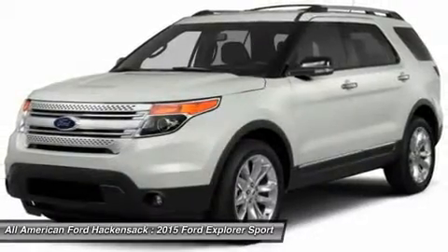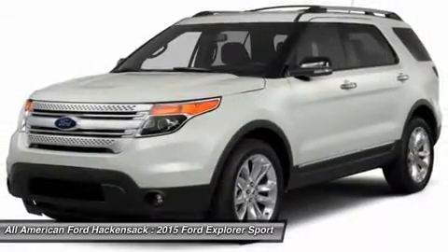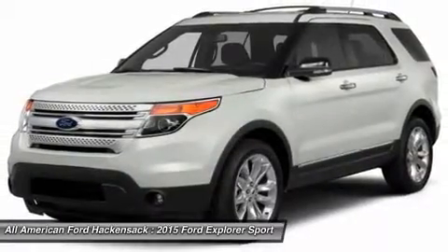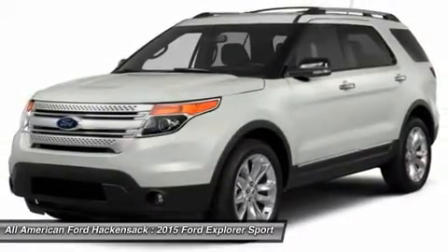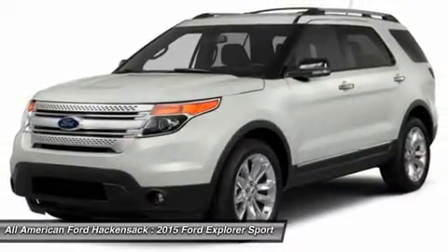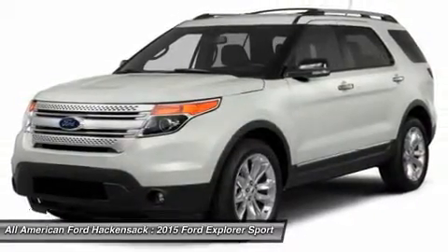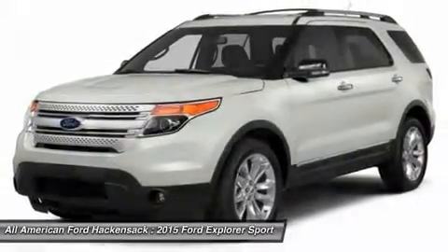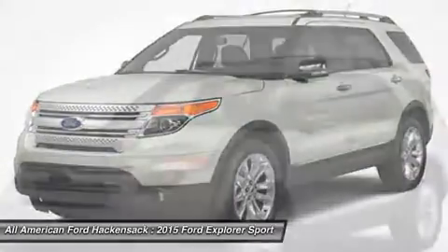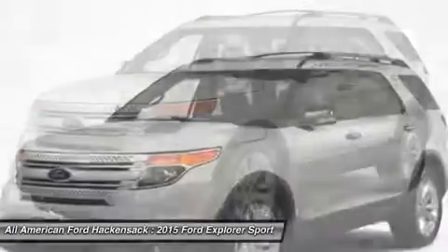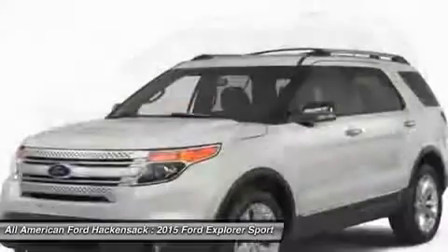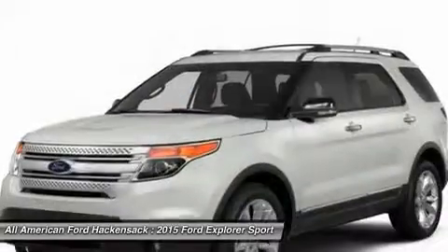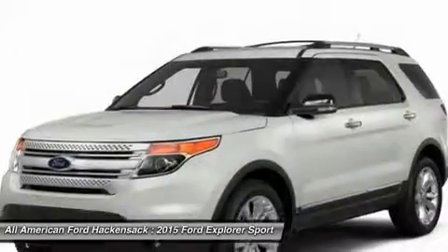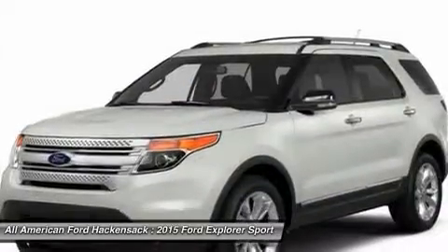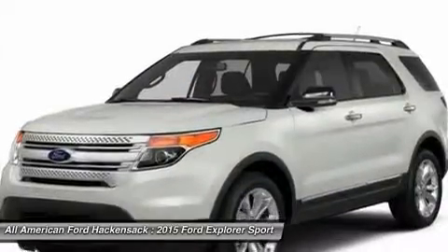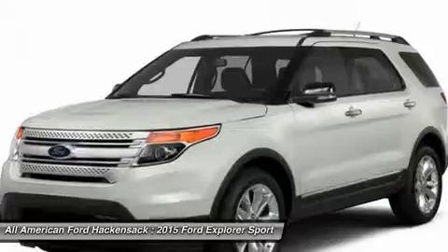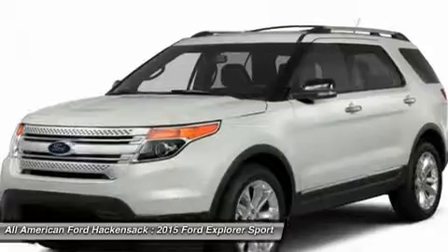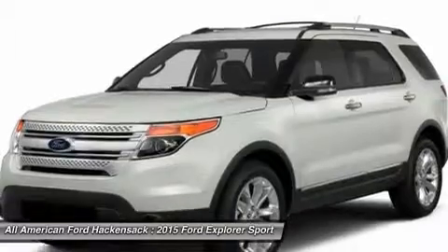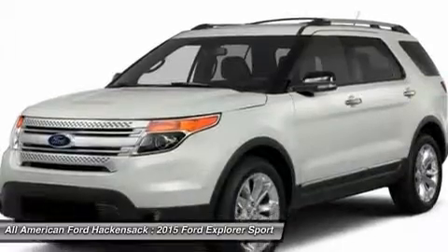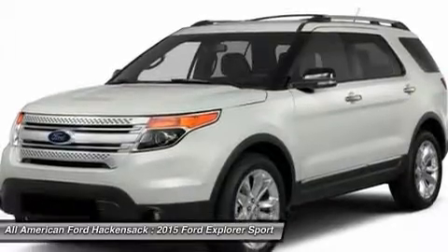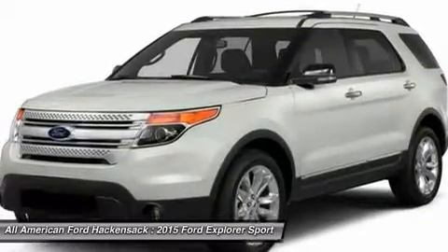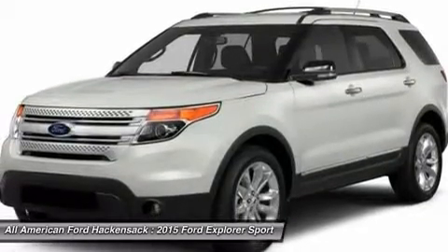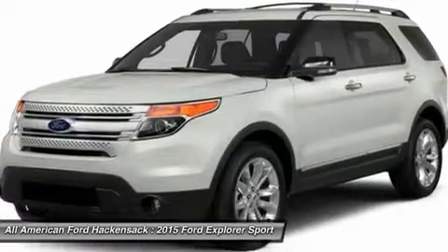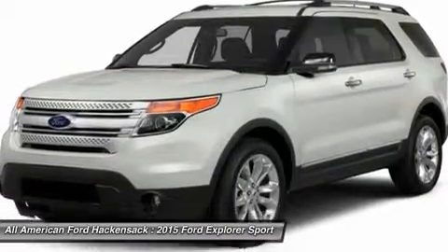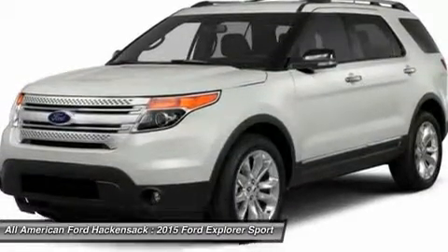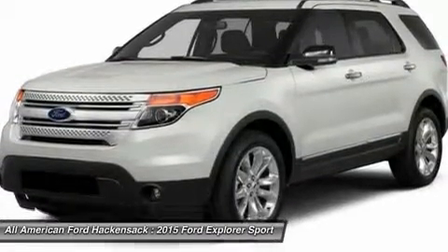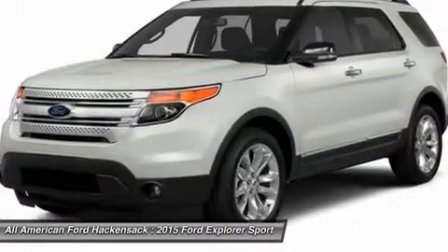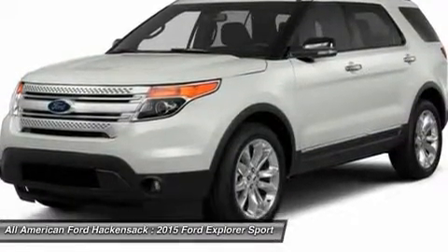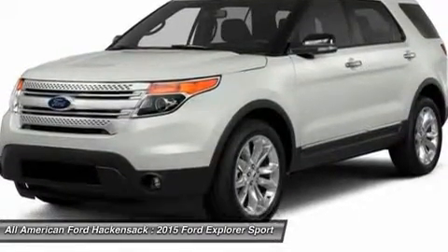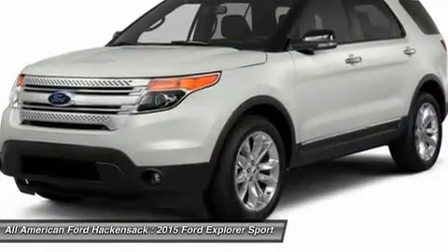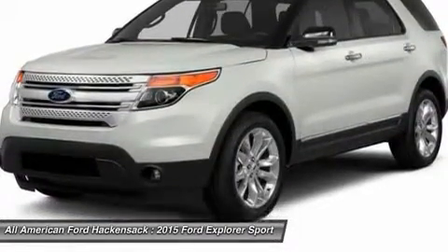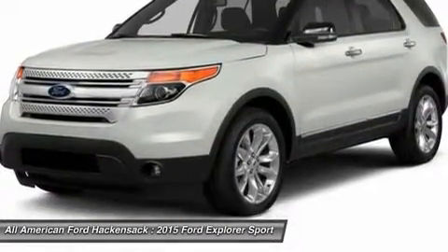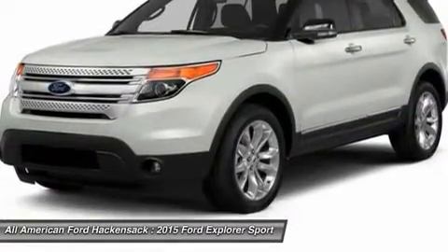Adjustable steering wheel. Aluminum wheels. Four-wheel disc brakes. Four-wheel drive. Cruise control. Come take a test drive today.